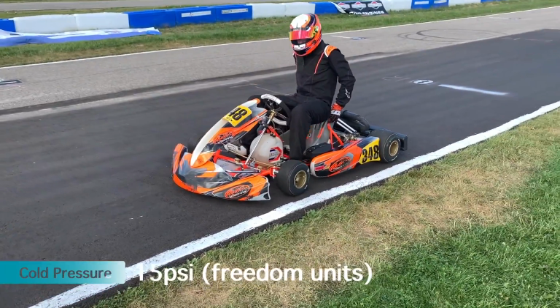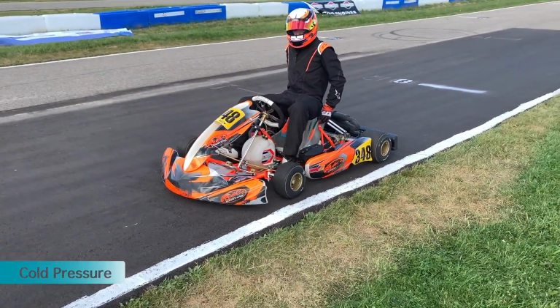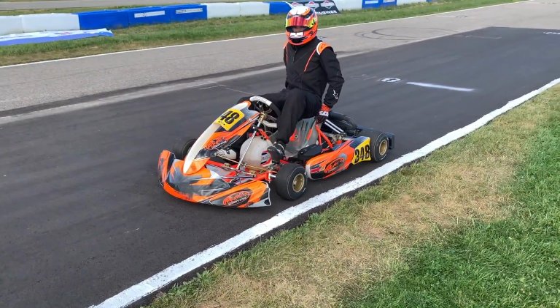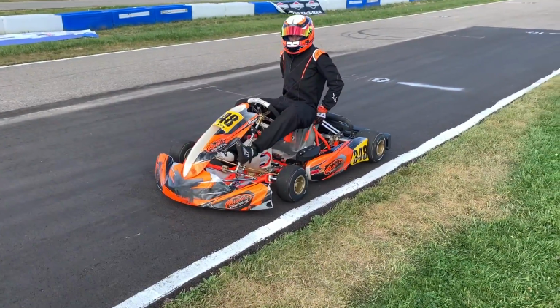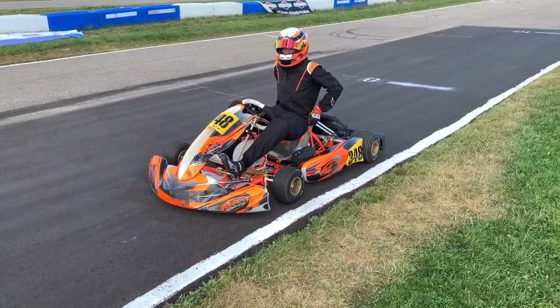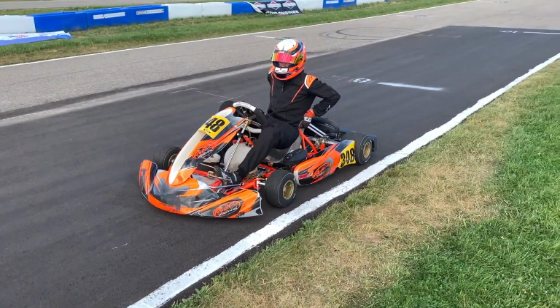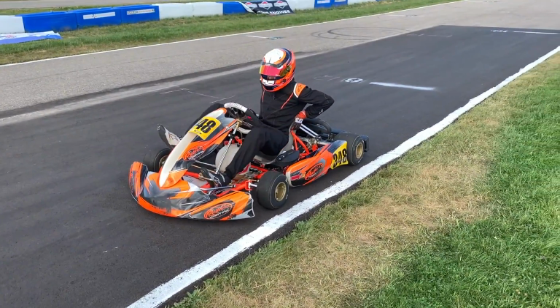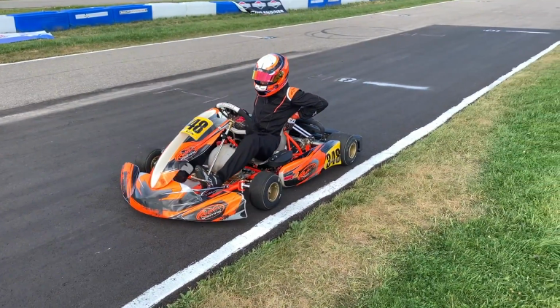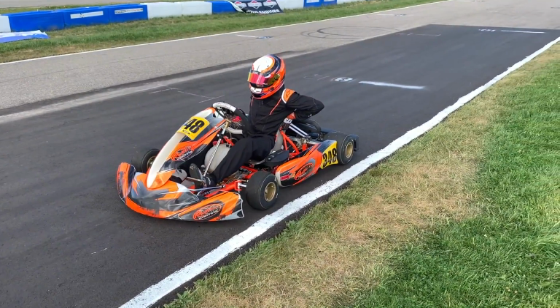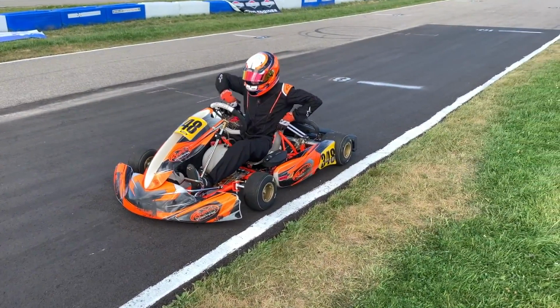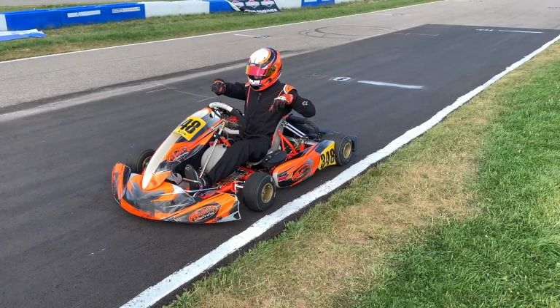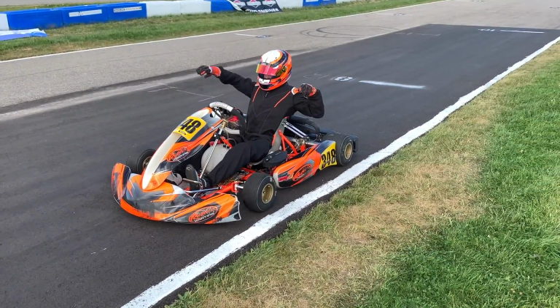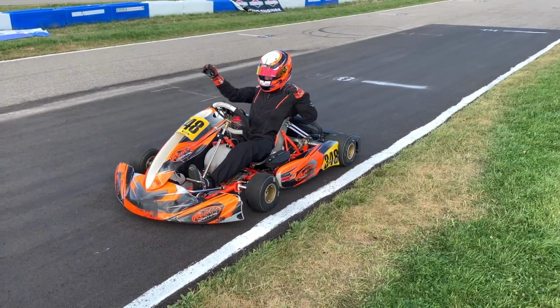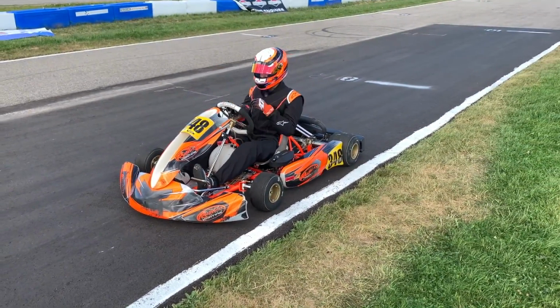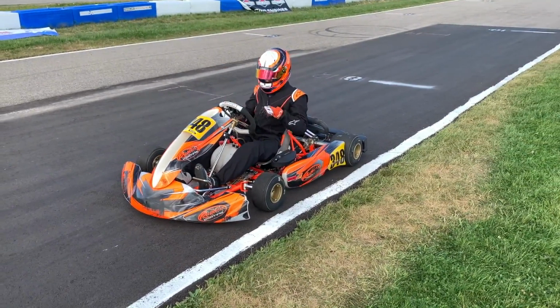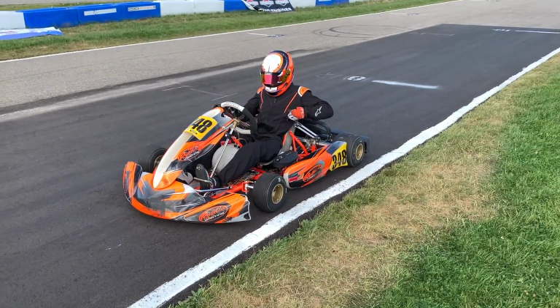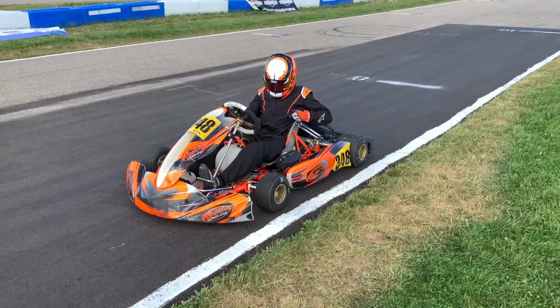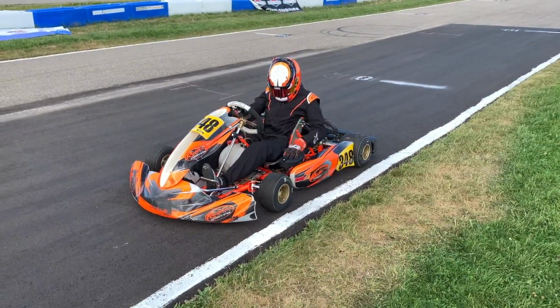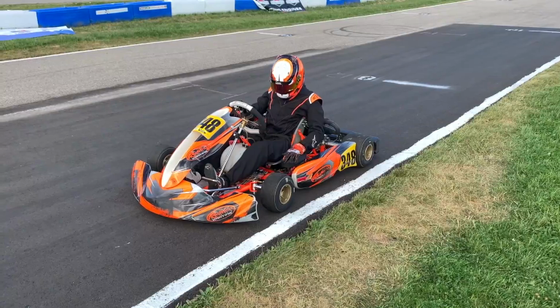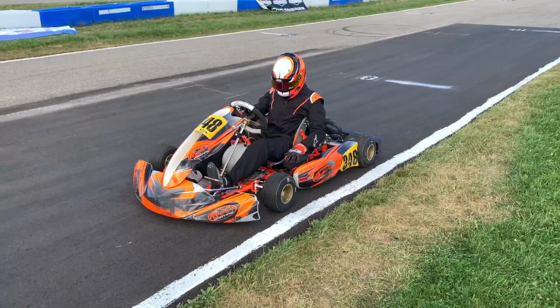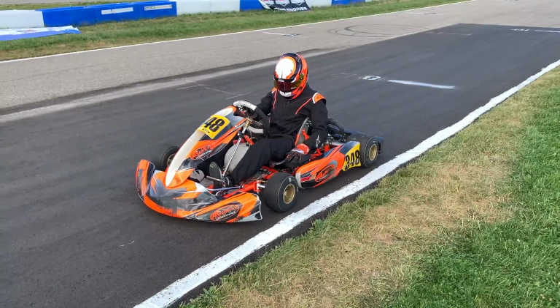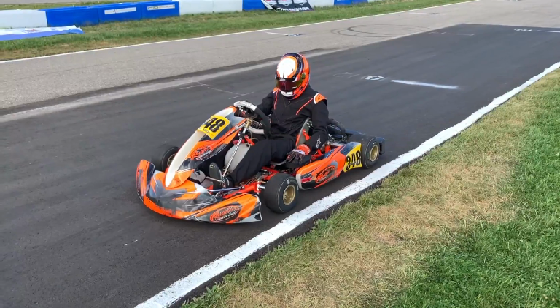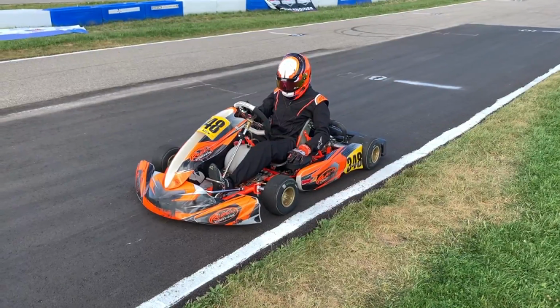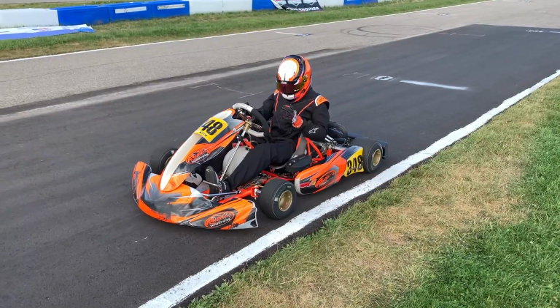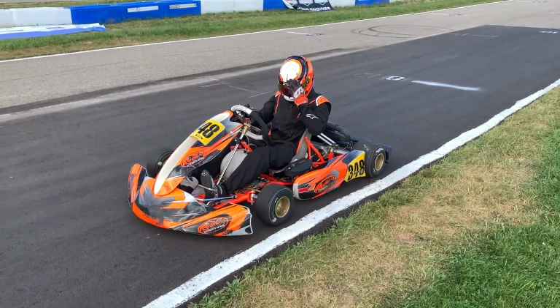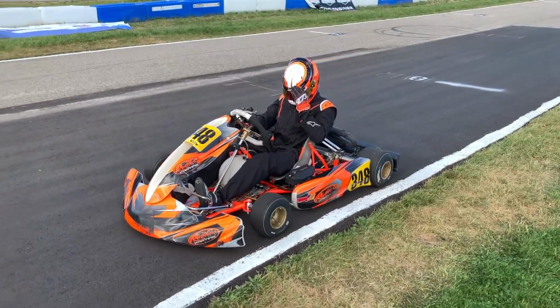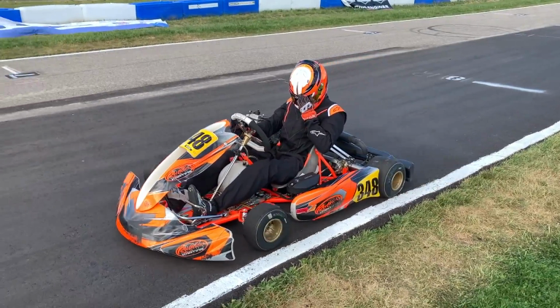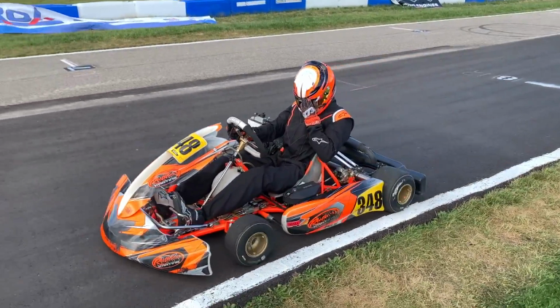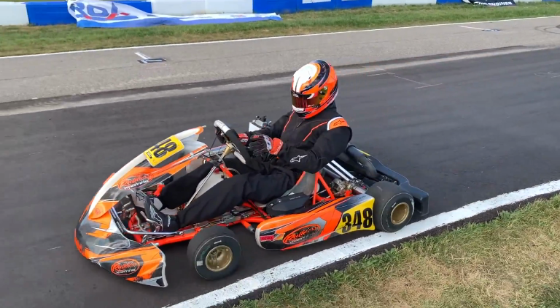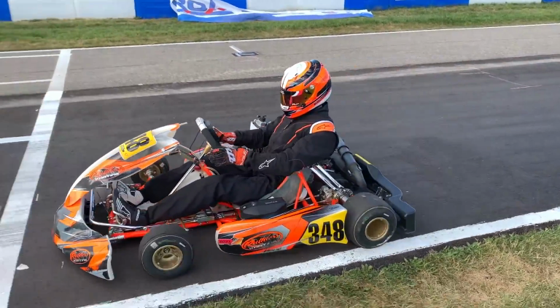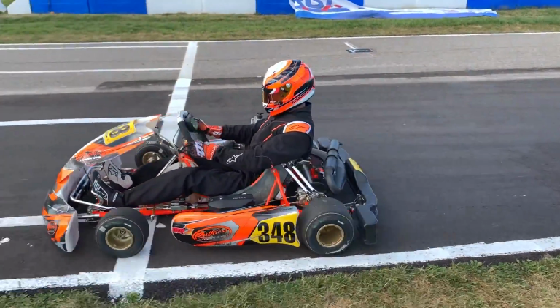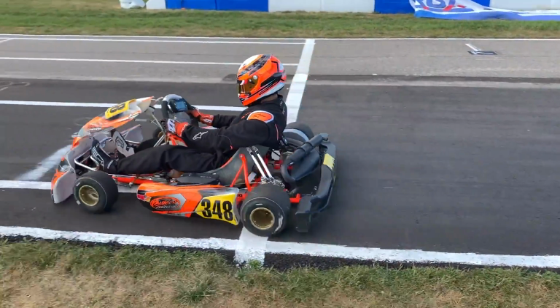You've got to go. Yeah, you've got to go.